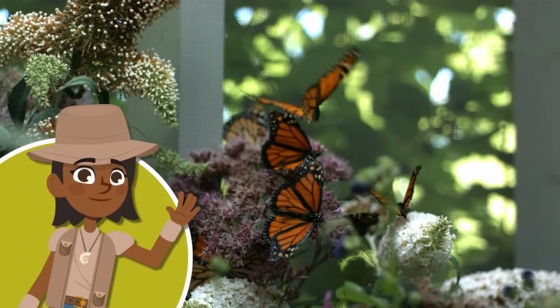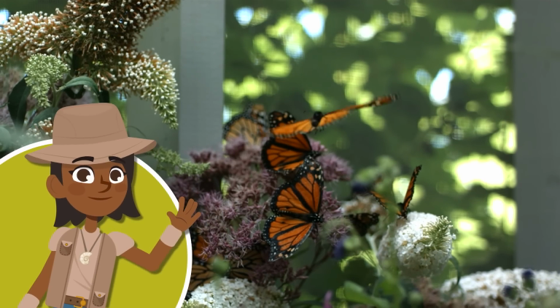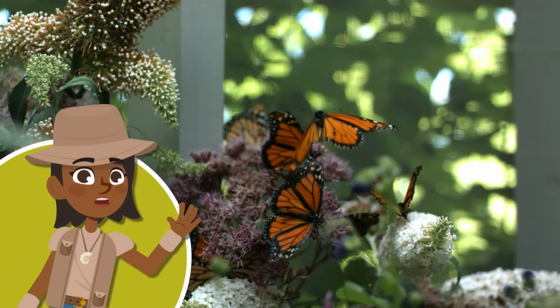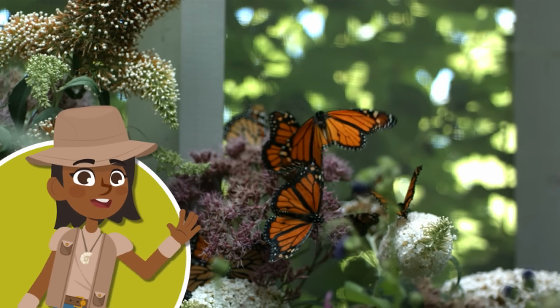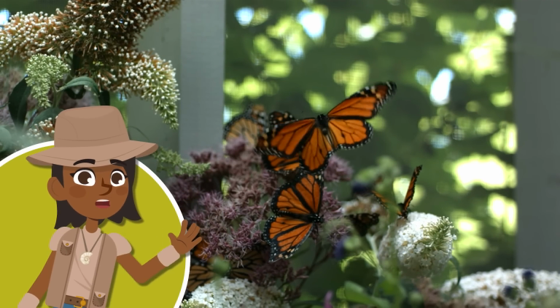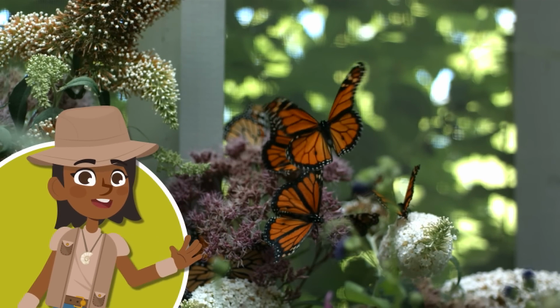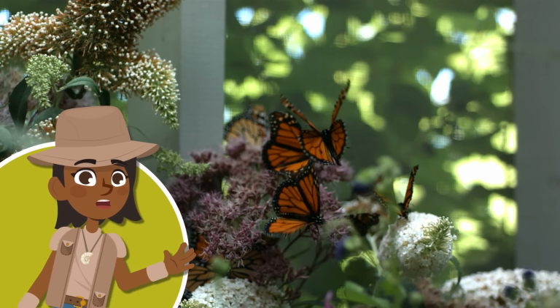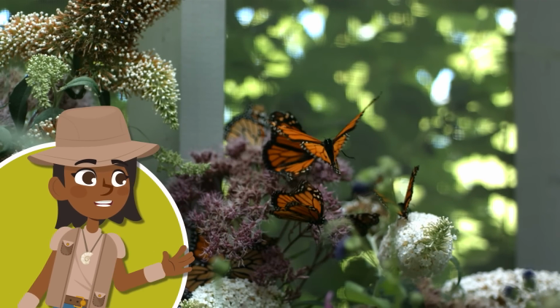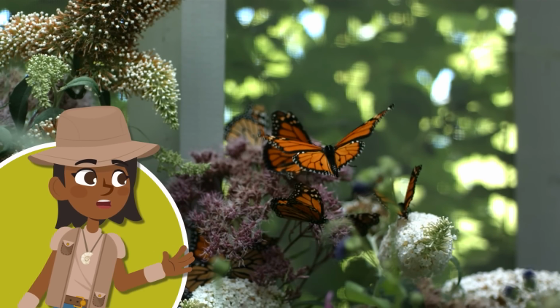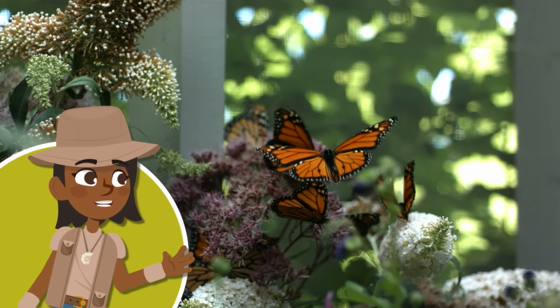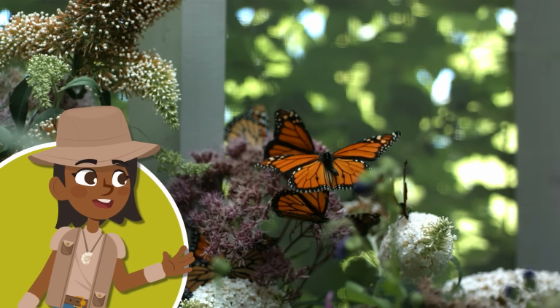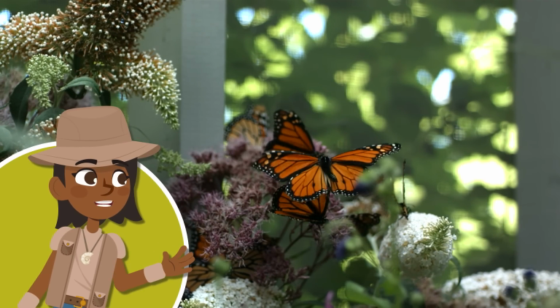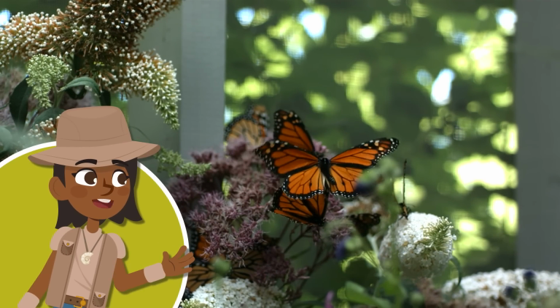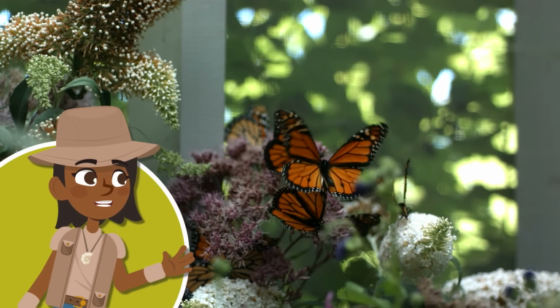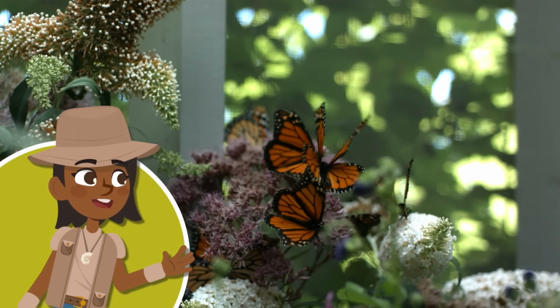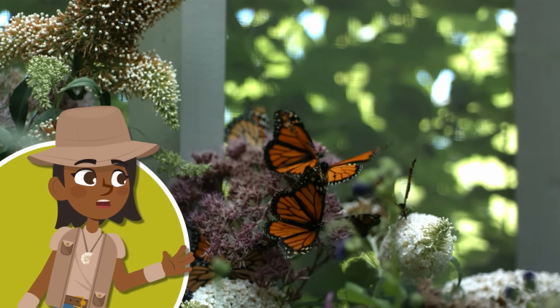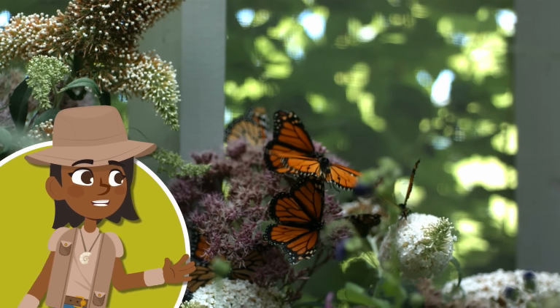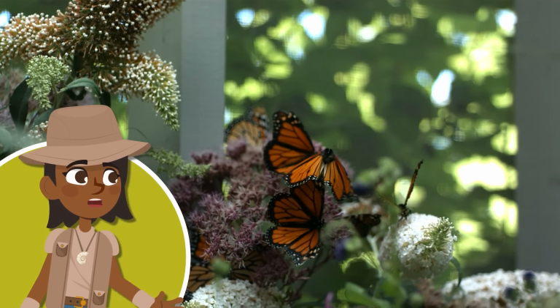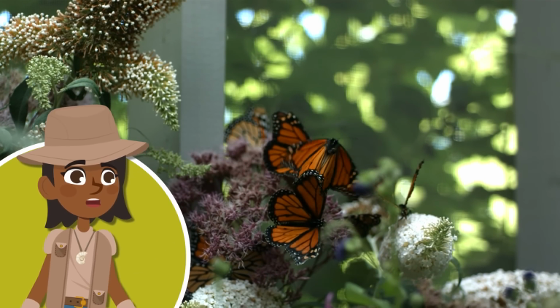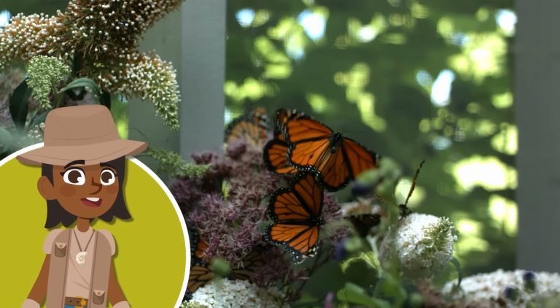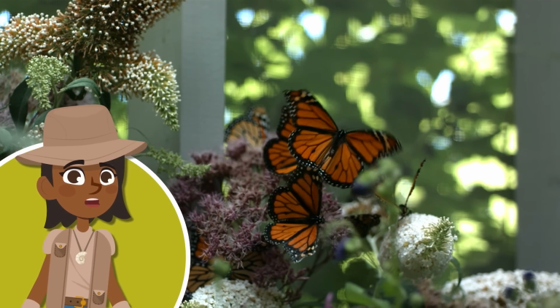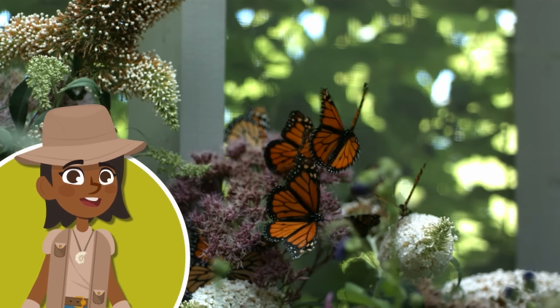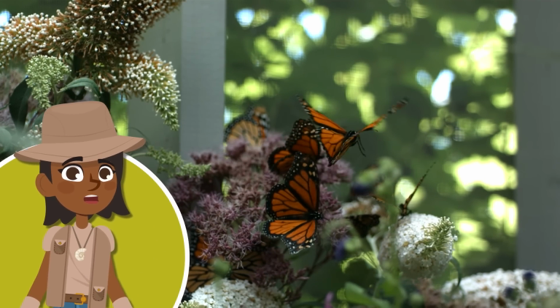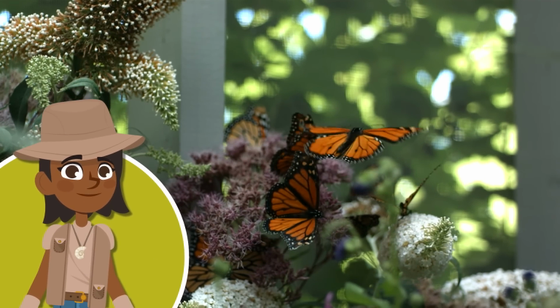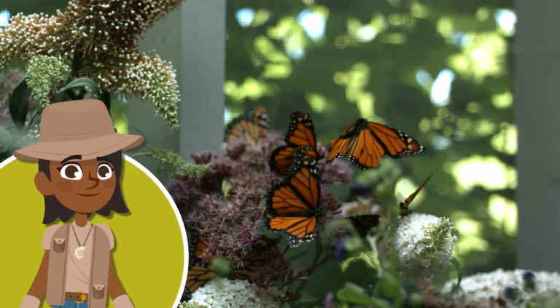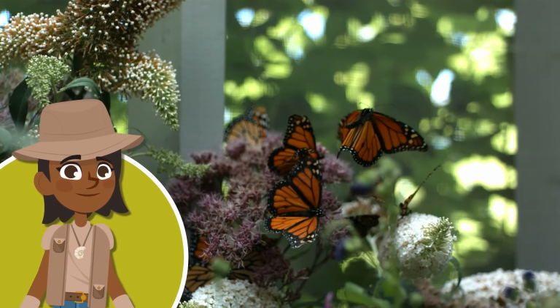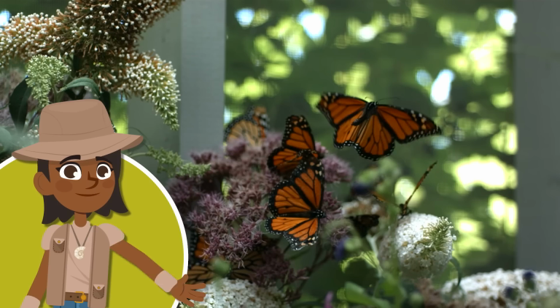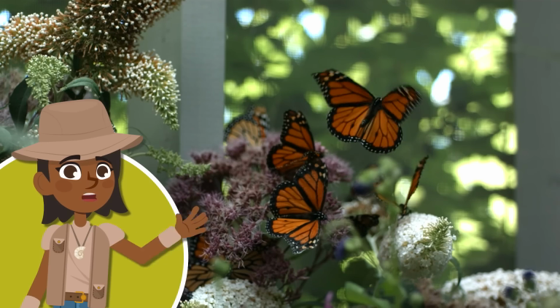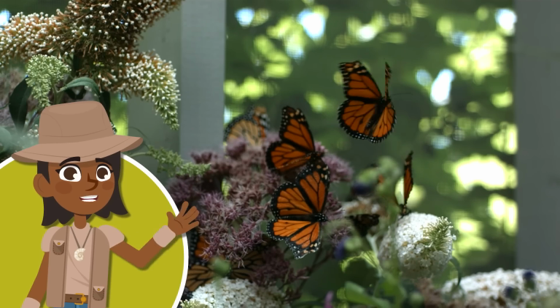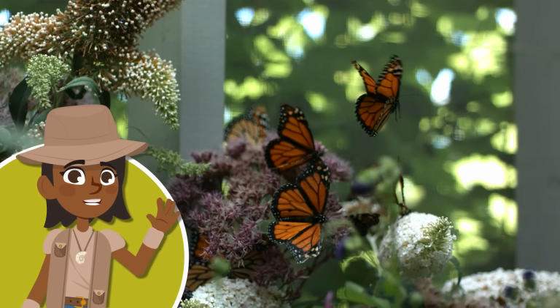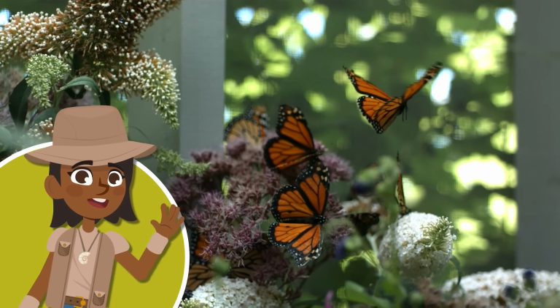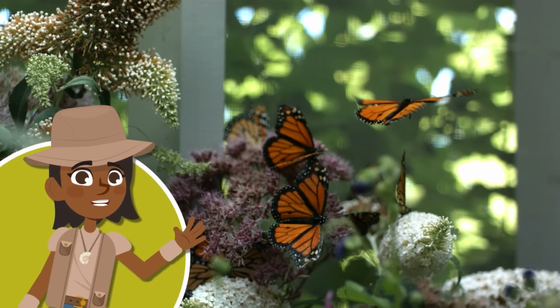Well, you've already learned a few things about these colorful animals. See you next time!